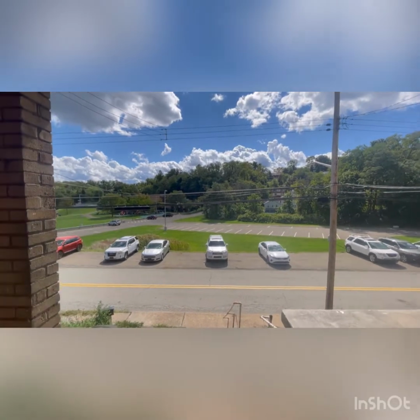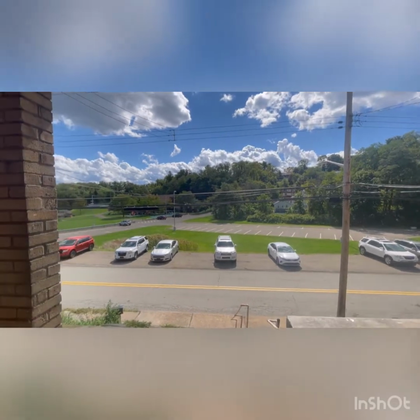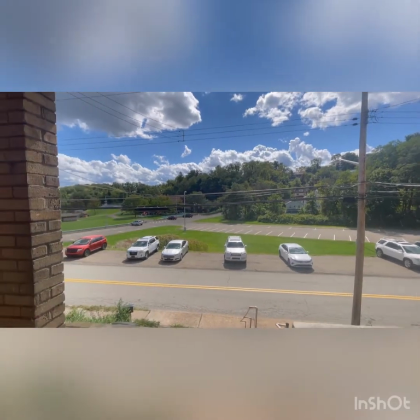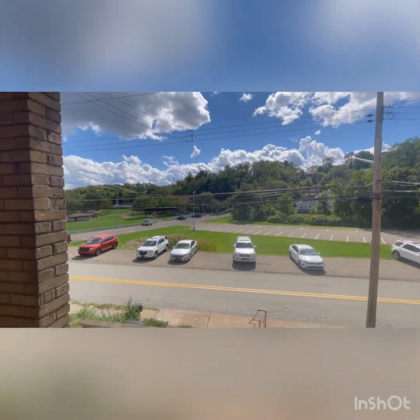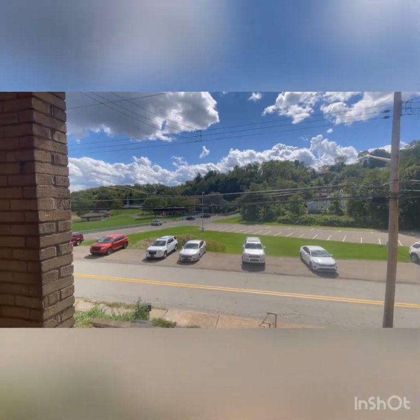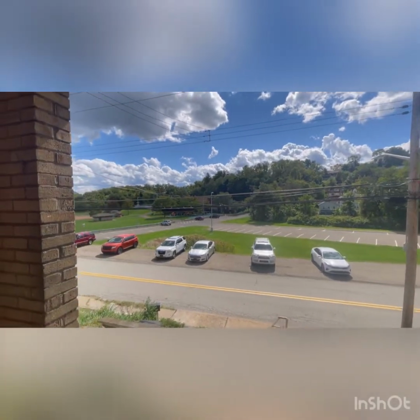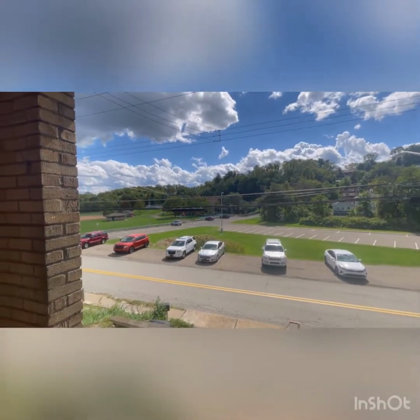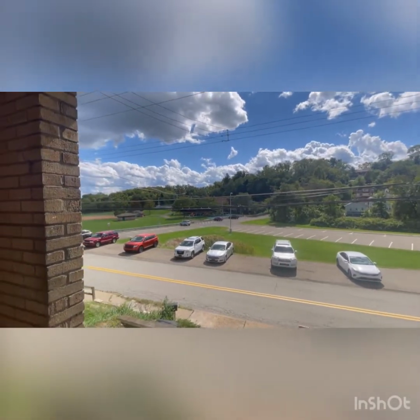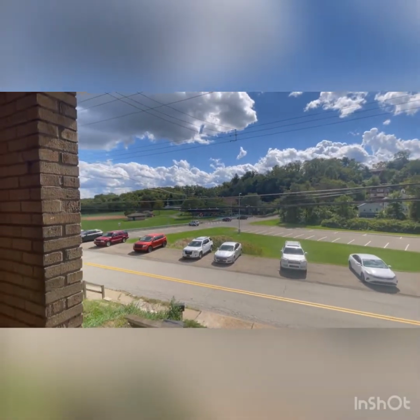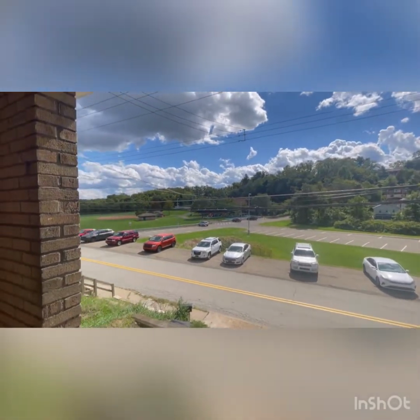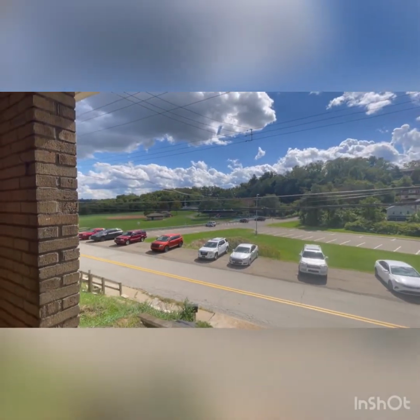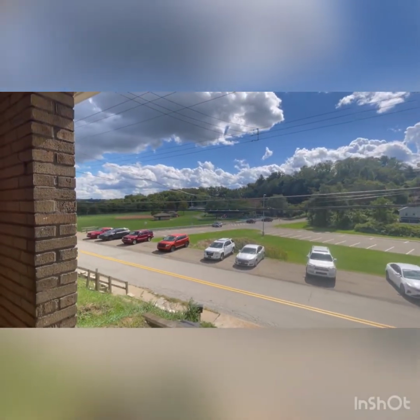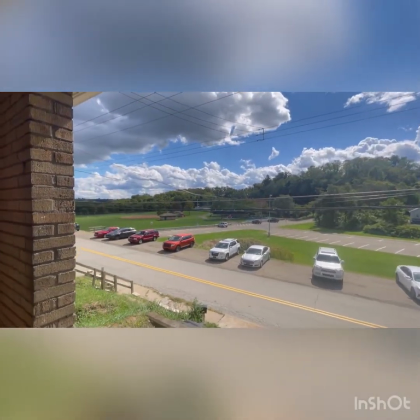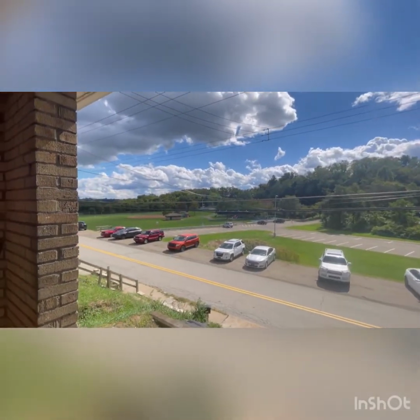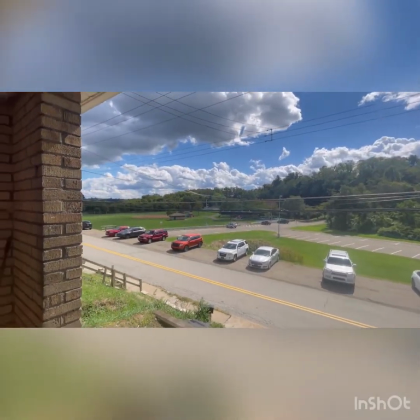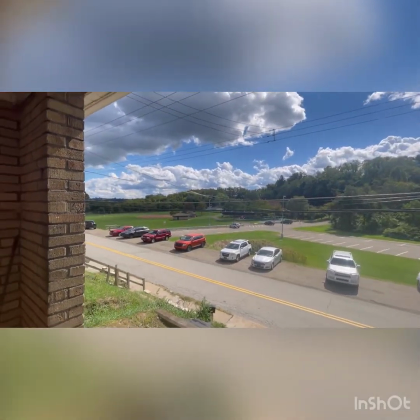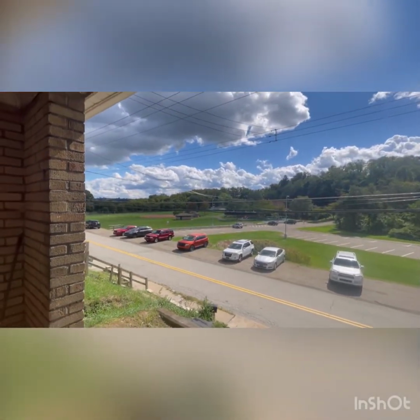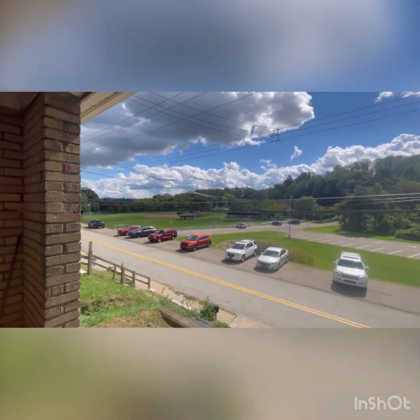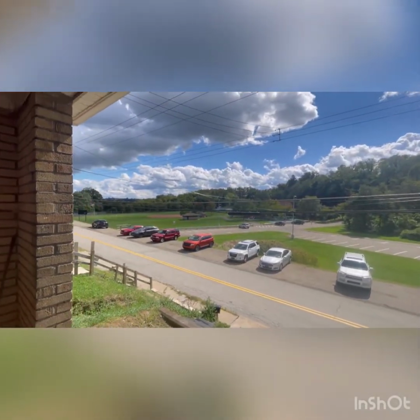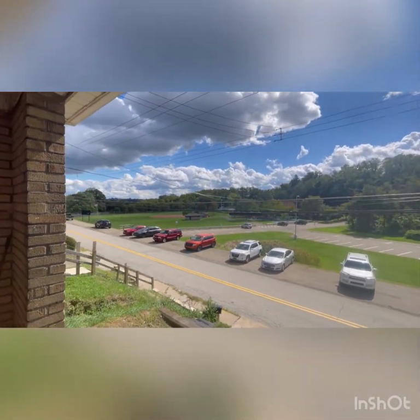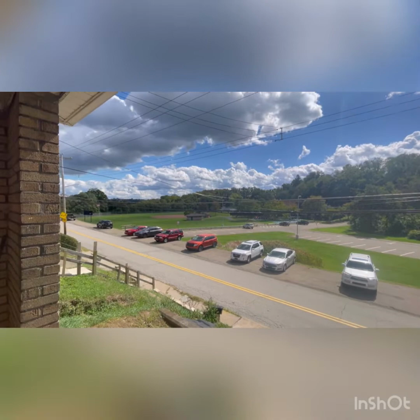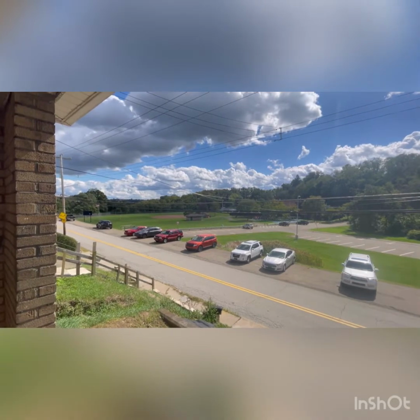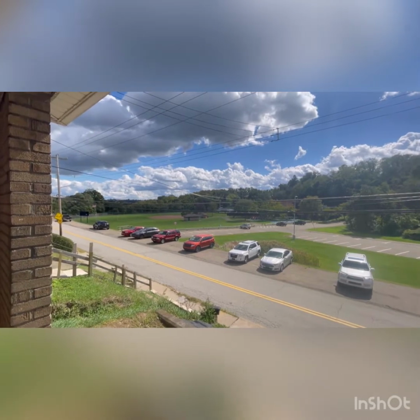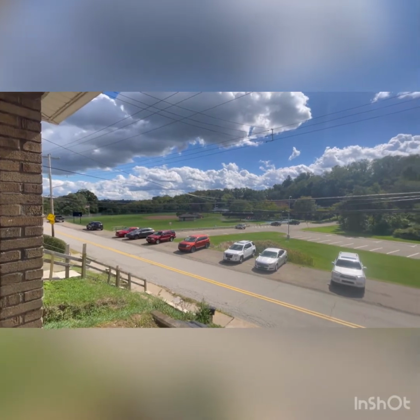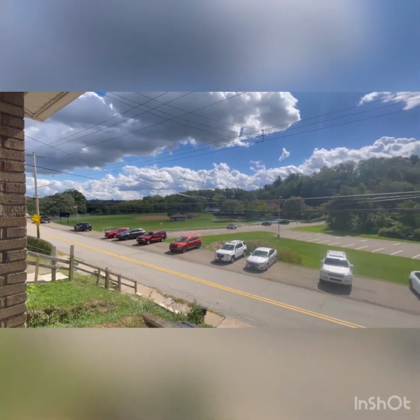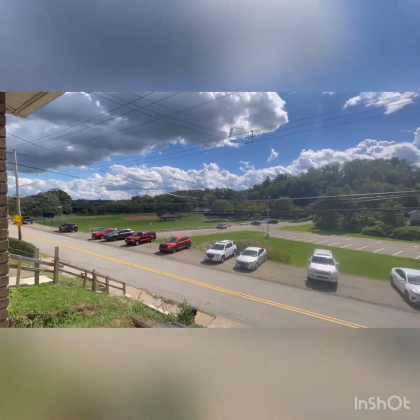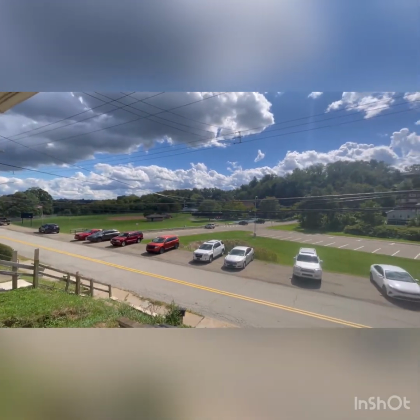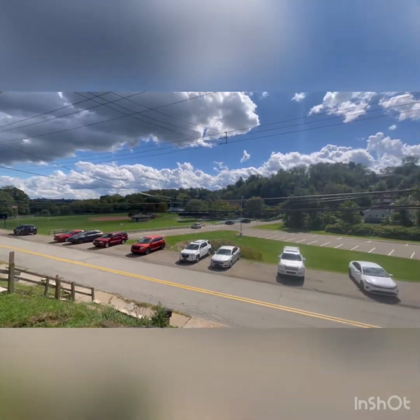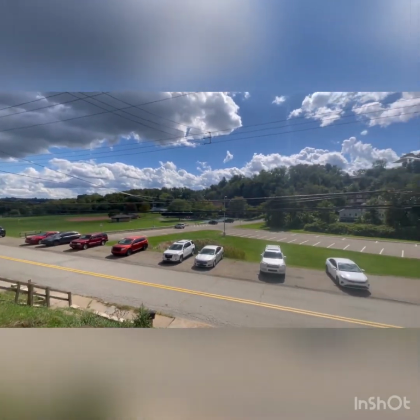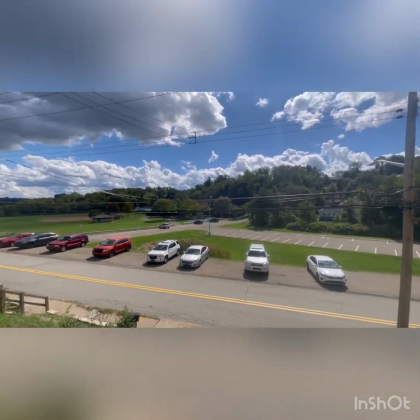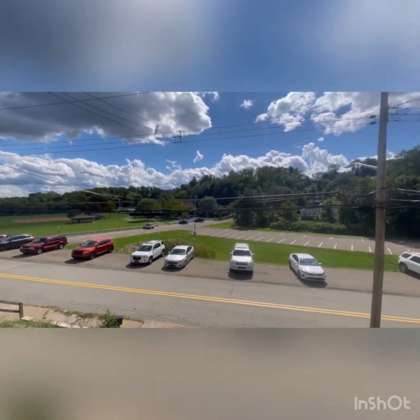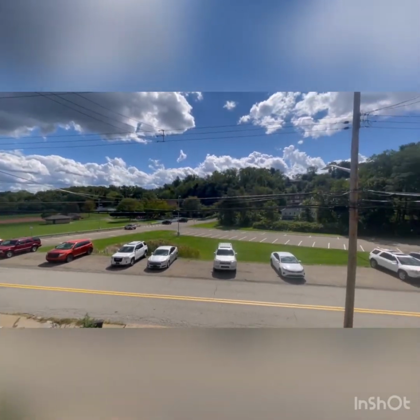We might as well go over and take a peek at that park I mentioned. It's a beautiful street.